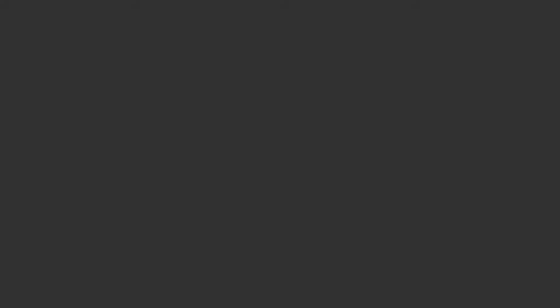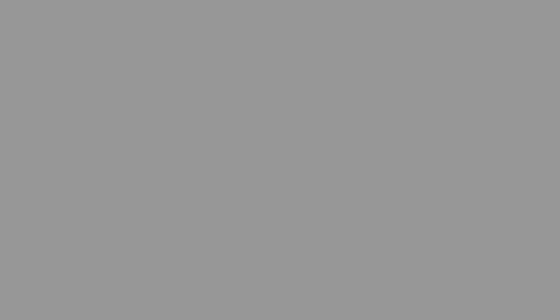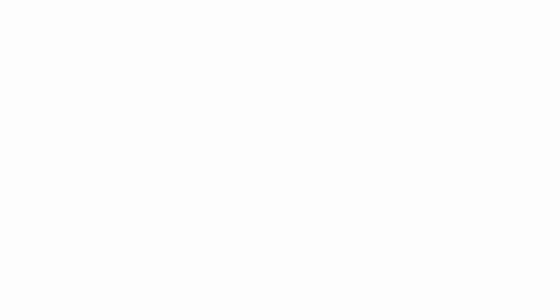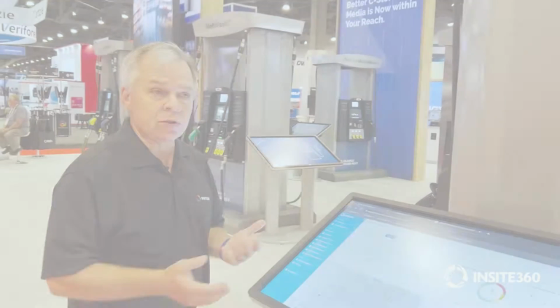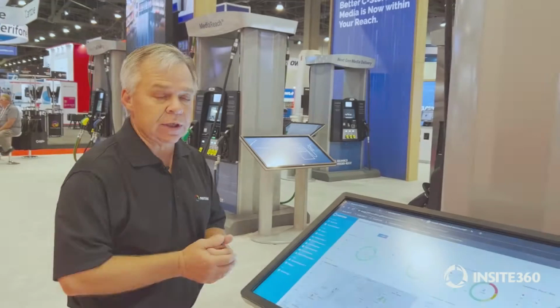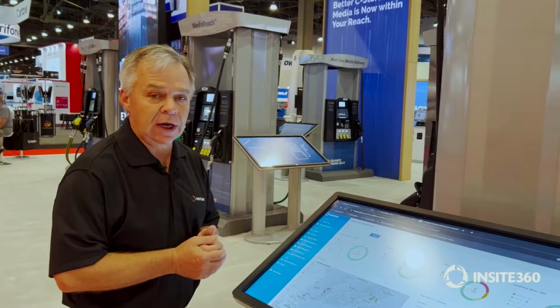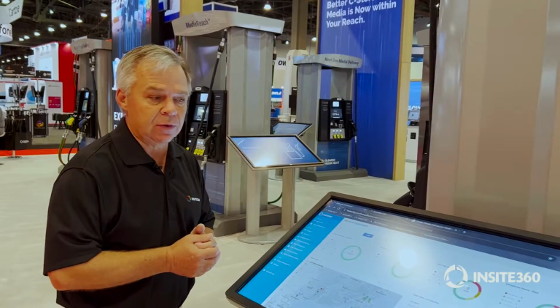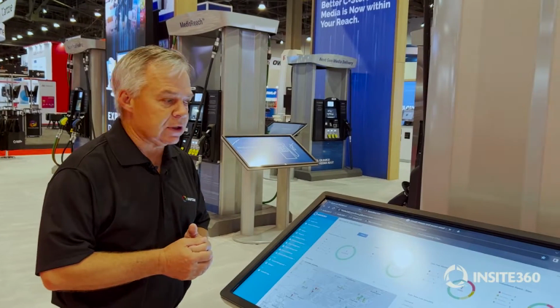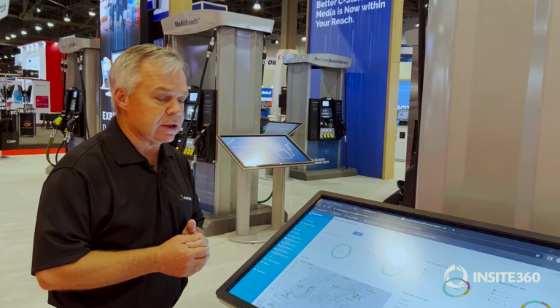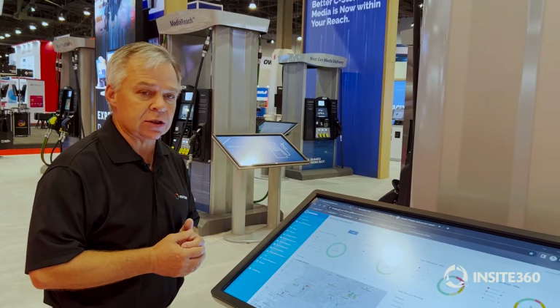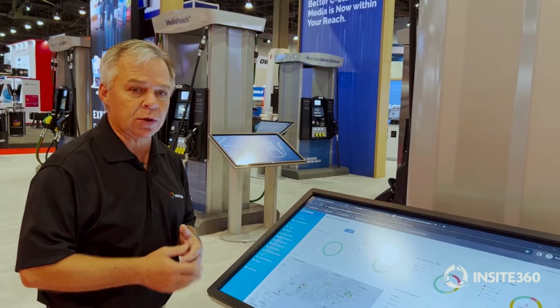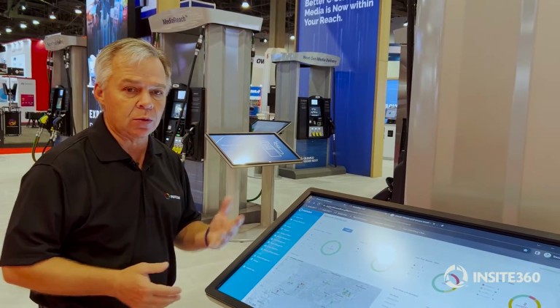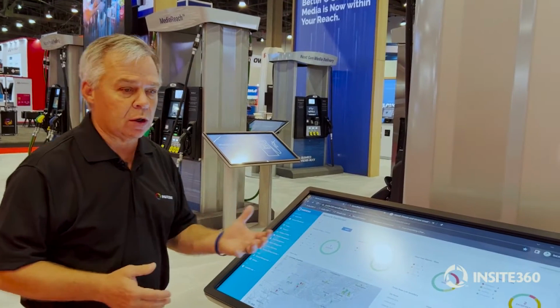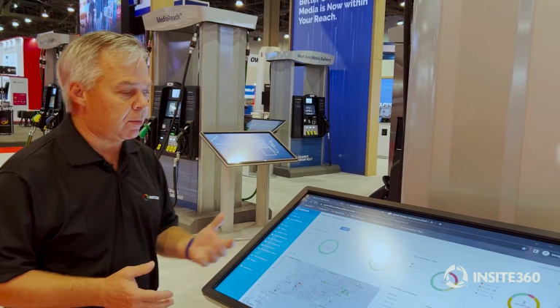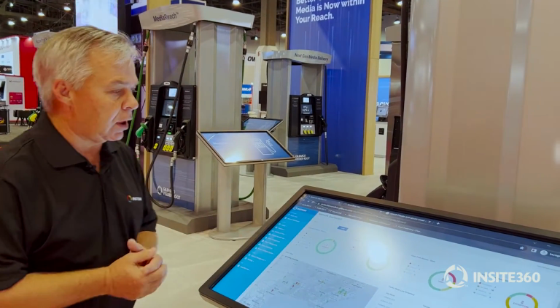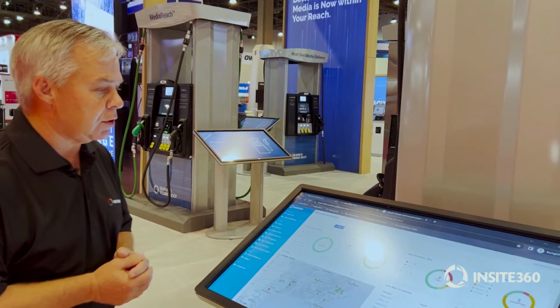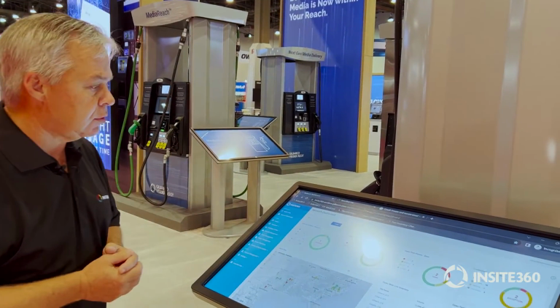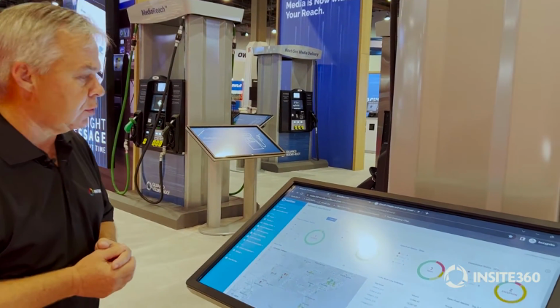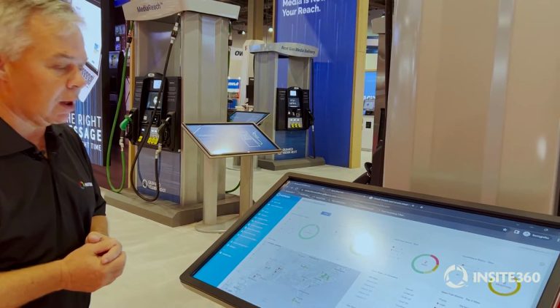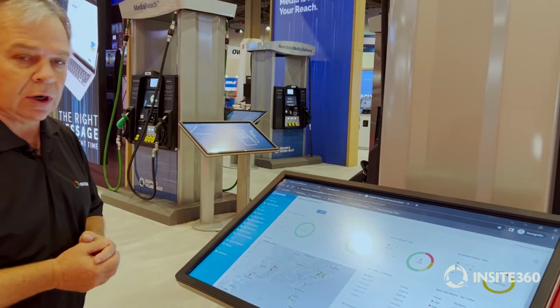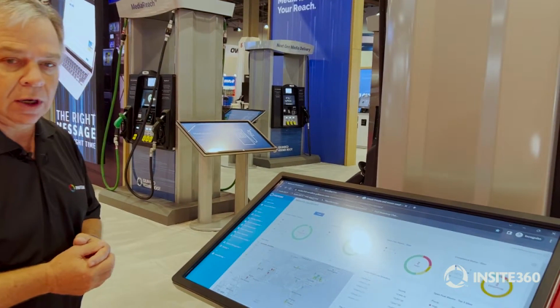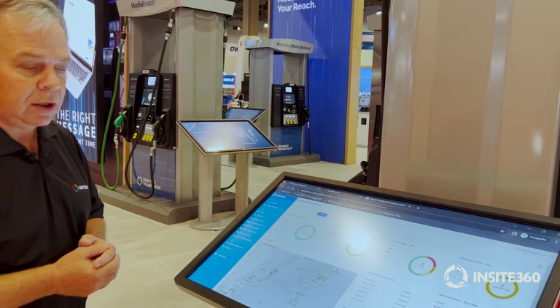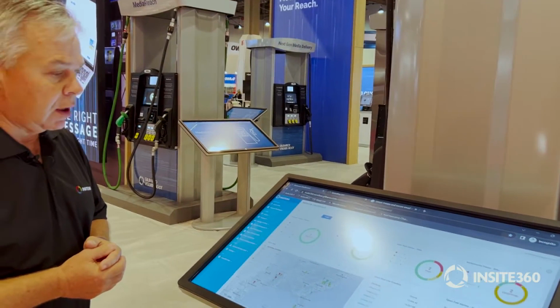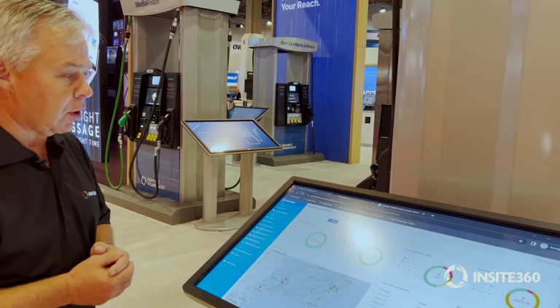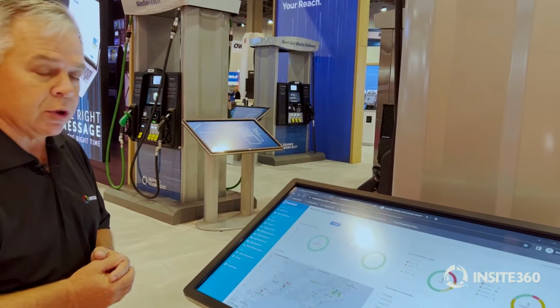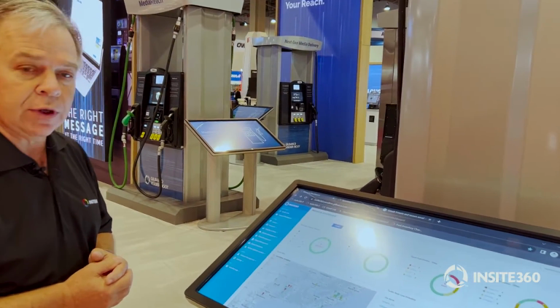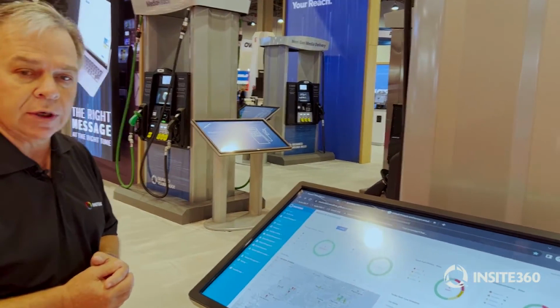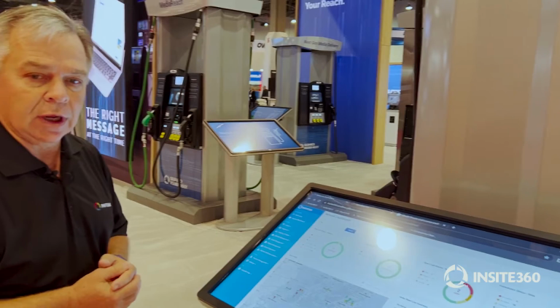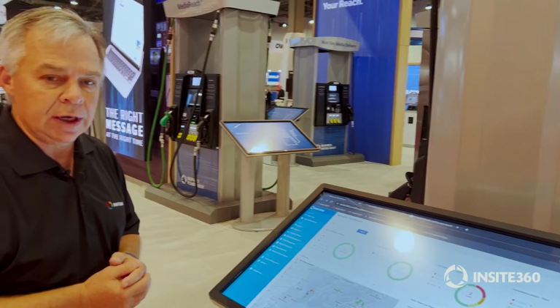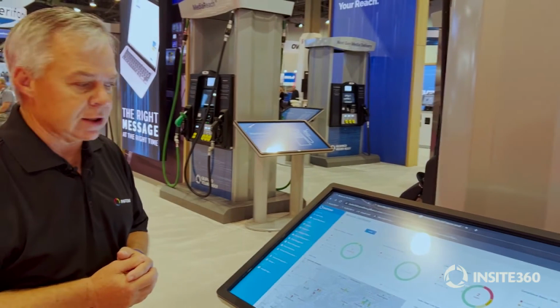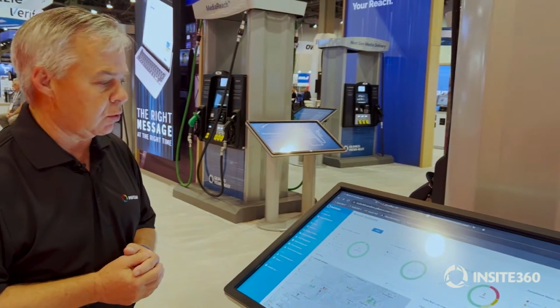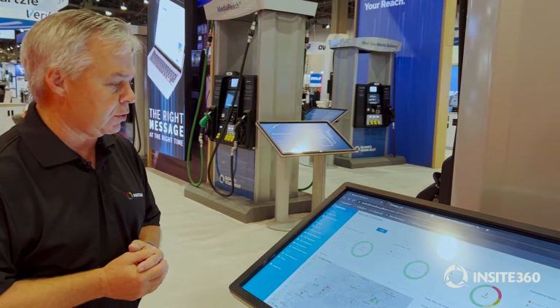My name is Hayes with Insight 360. Just wanted to welcome you to our booth here at NACS 2022.